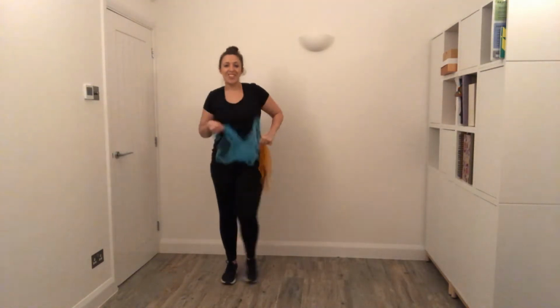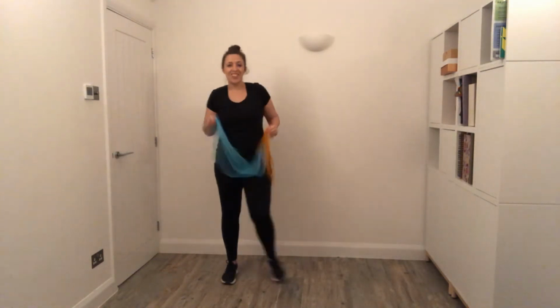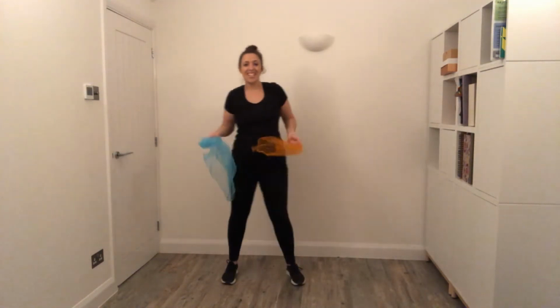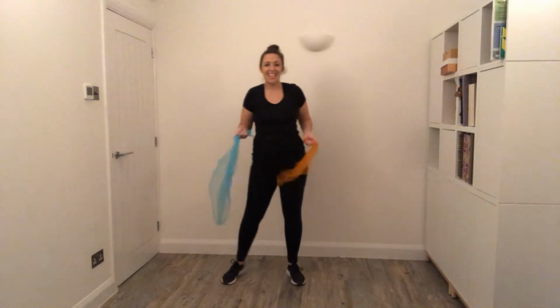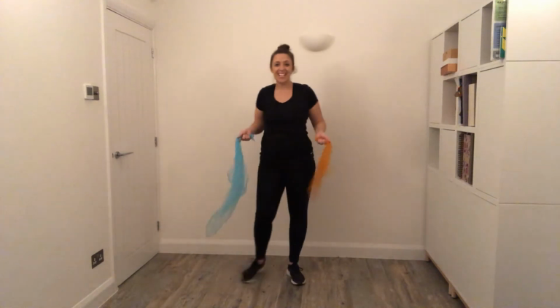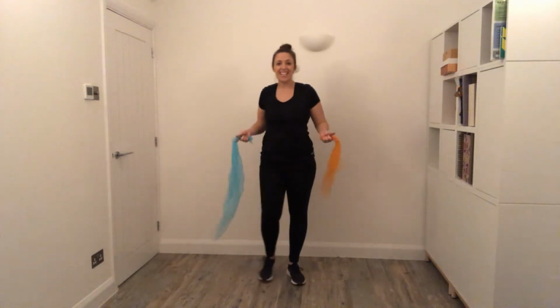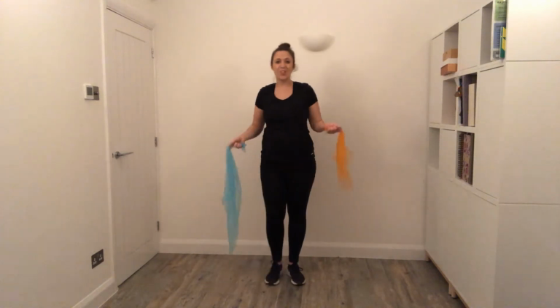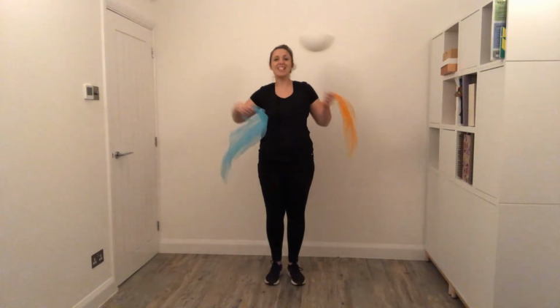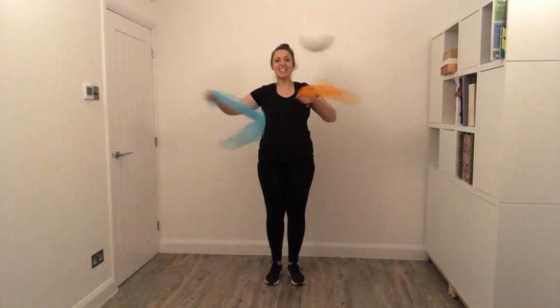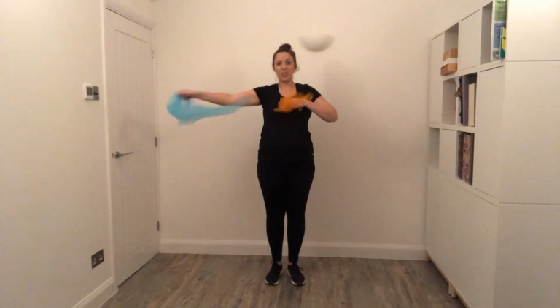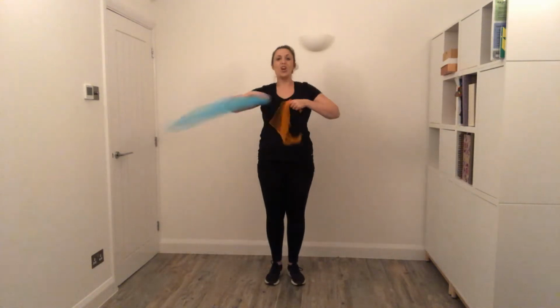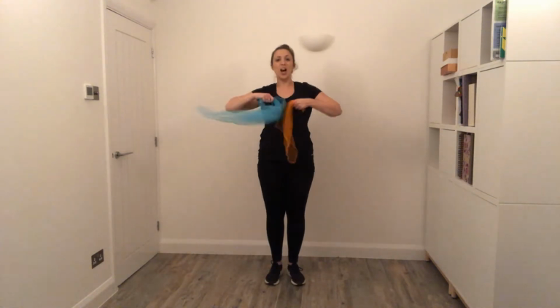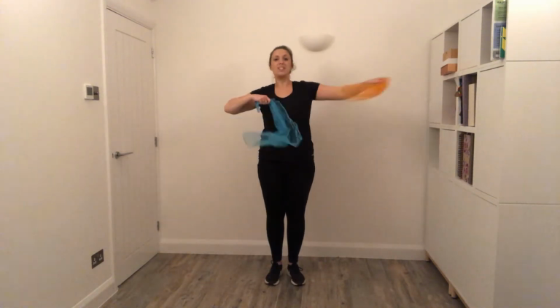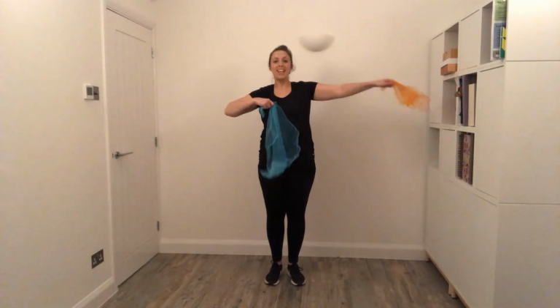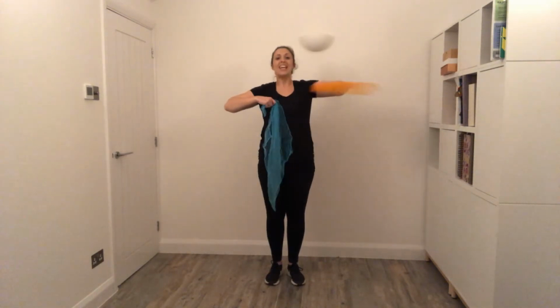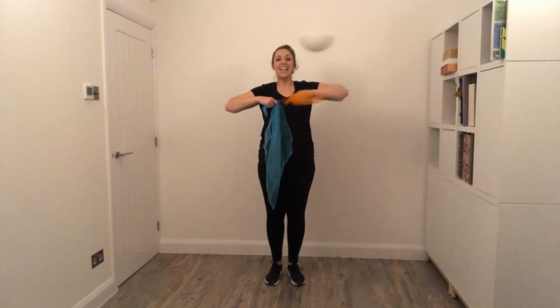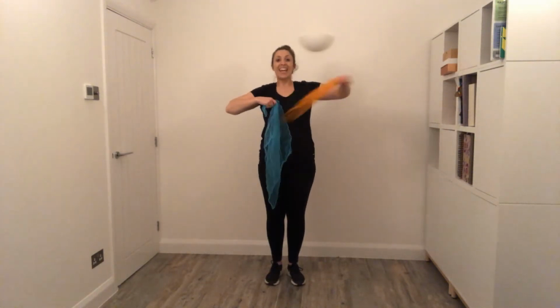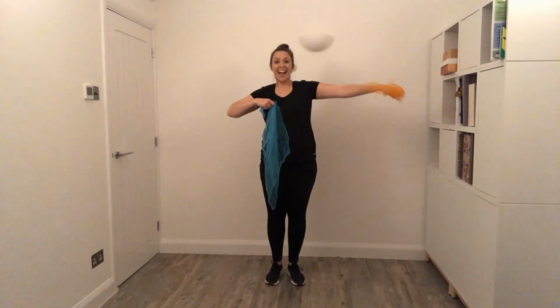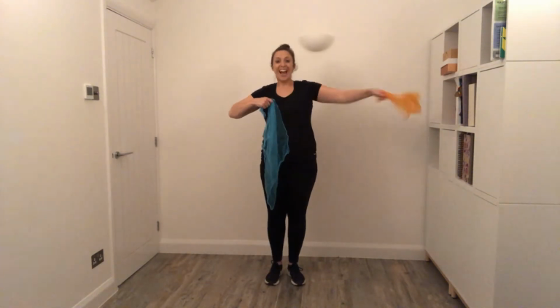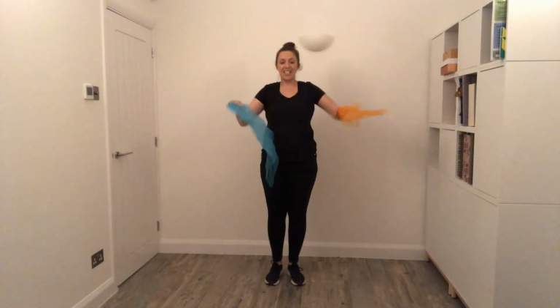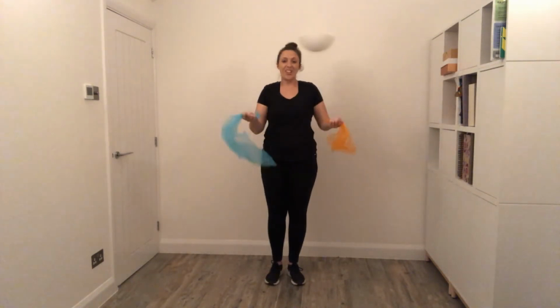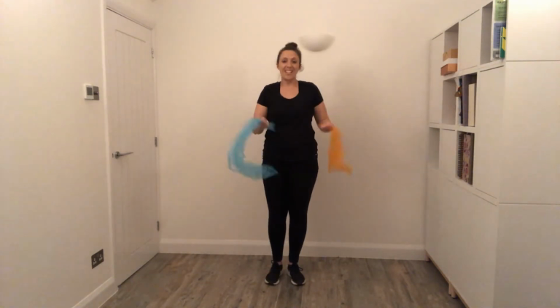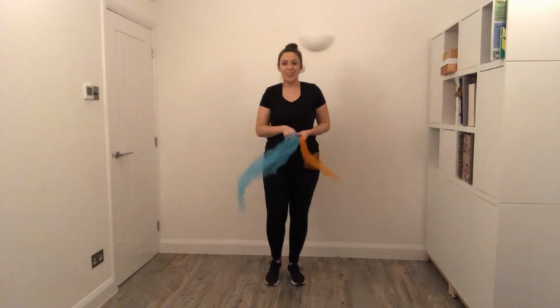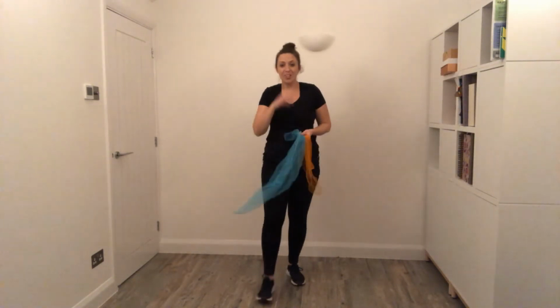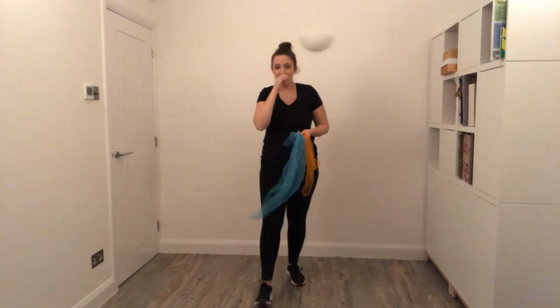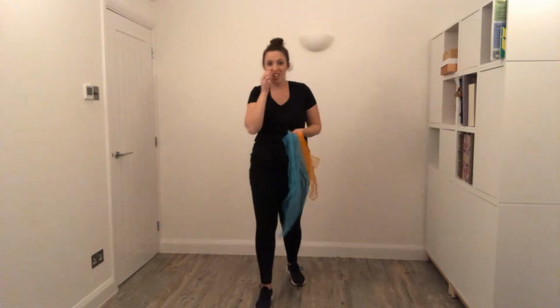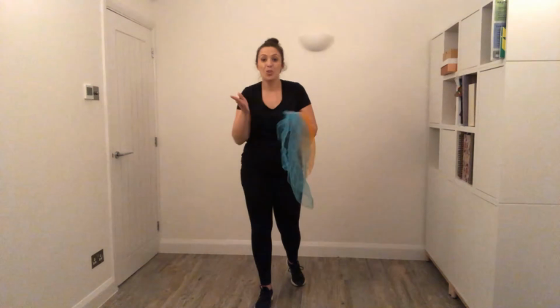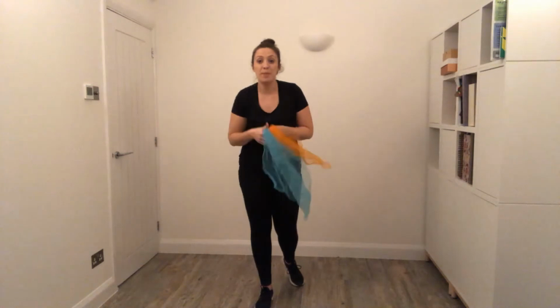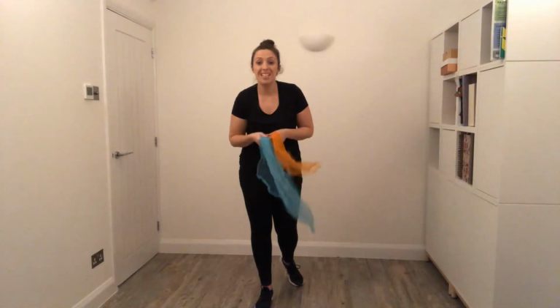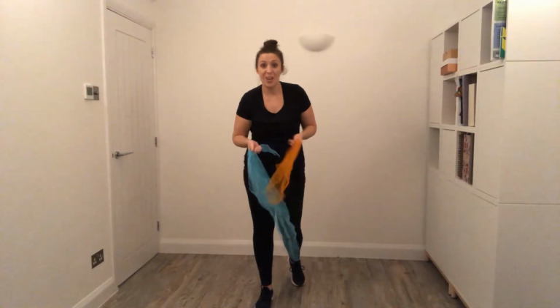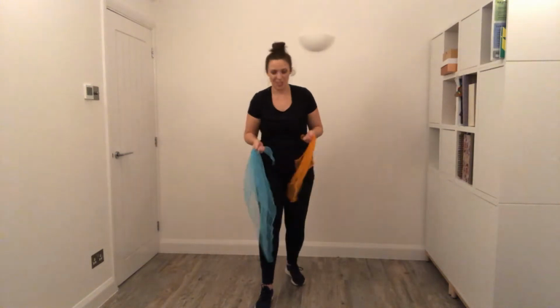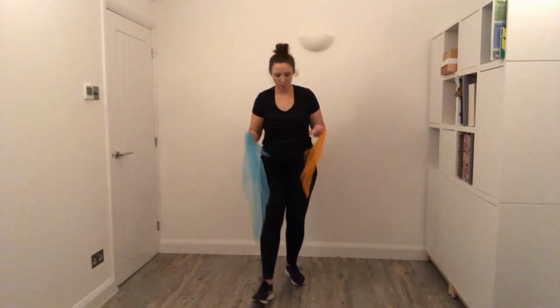Now if you are seated, then you can still use your arms in and out, and you can still hold two scarves or ribbons if you have them.